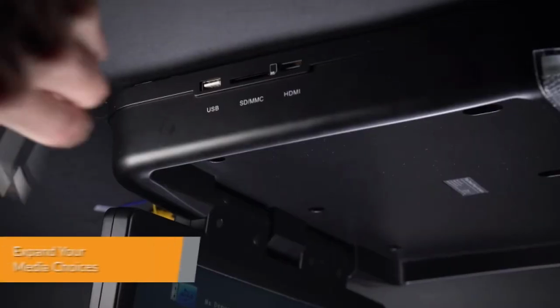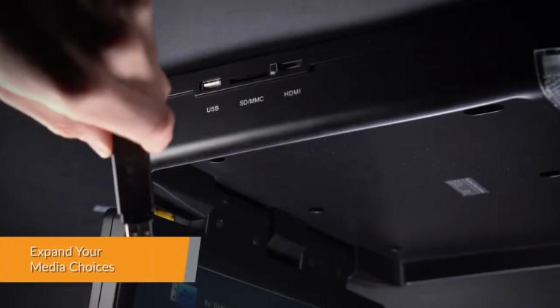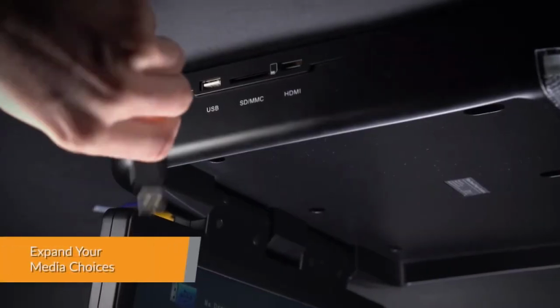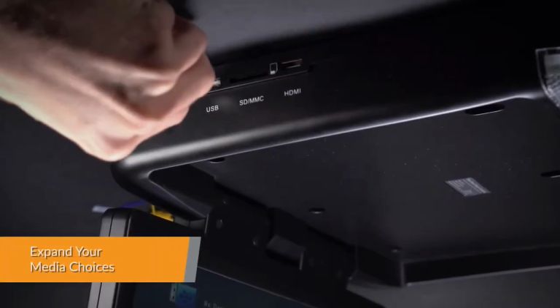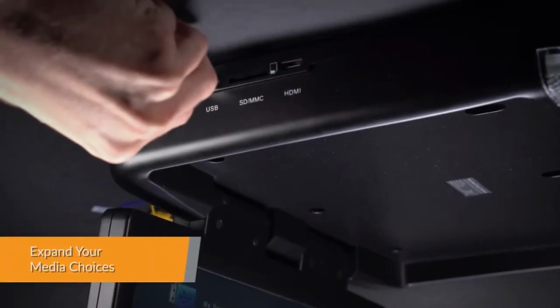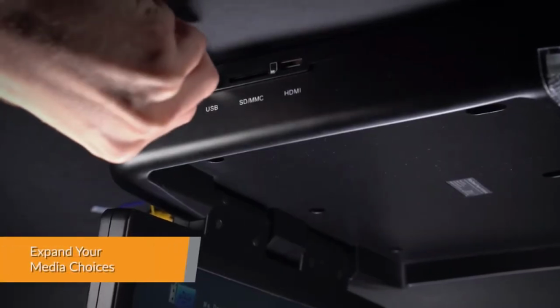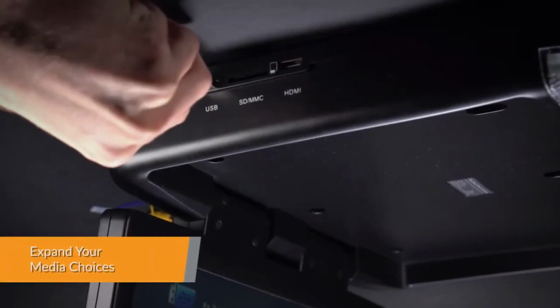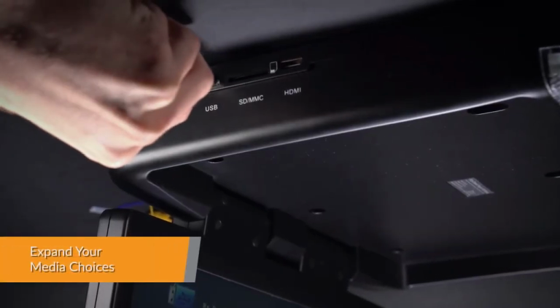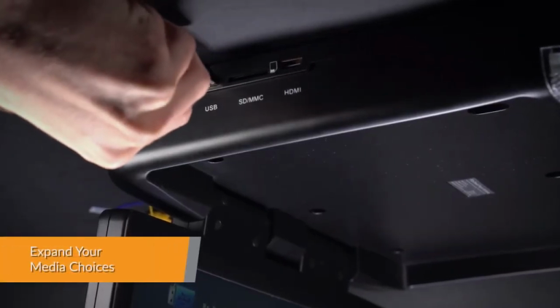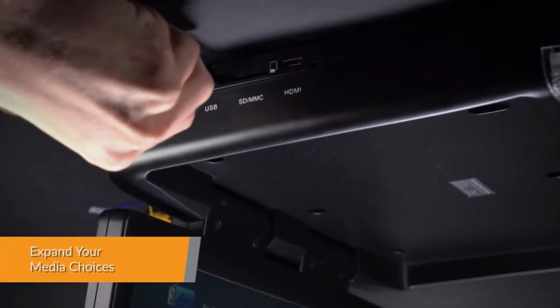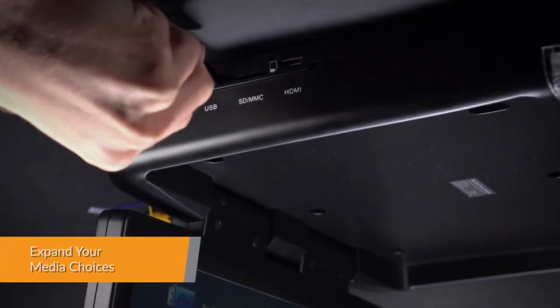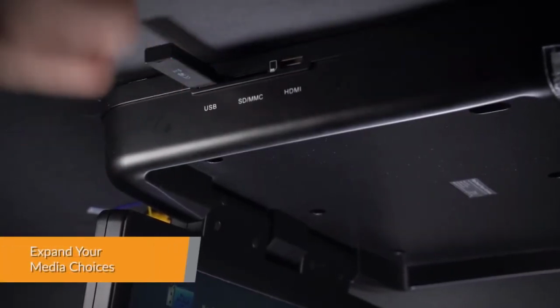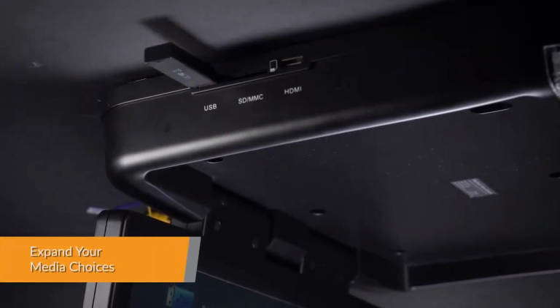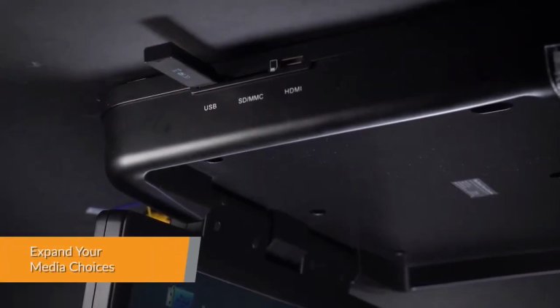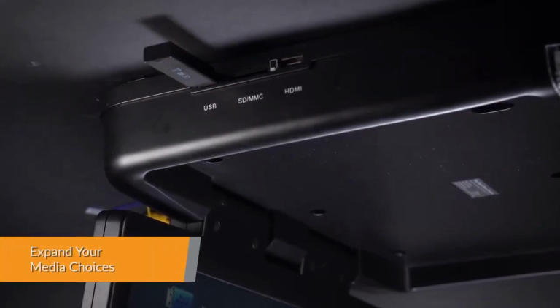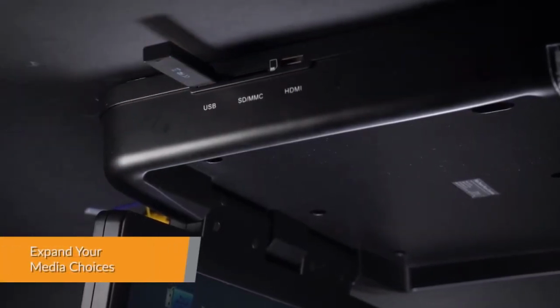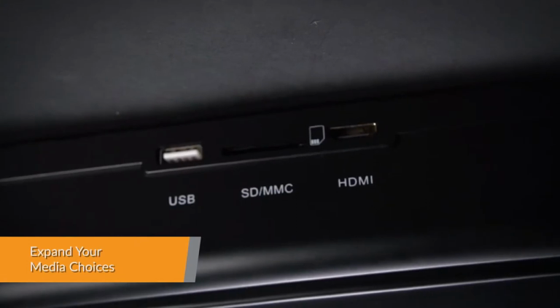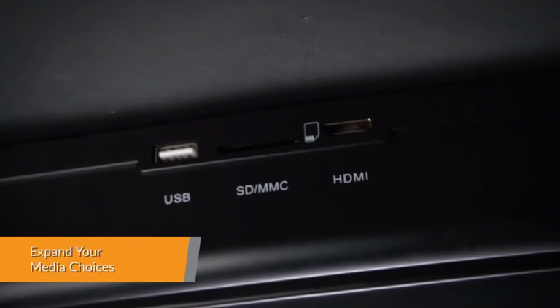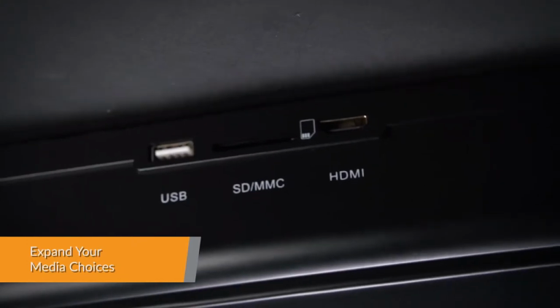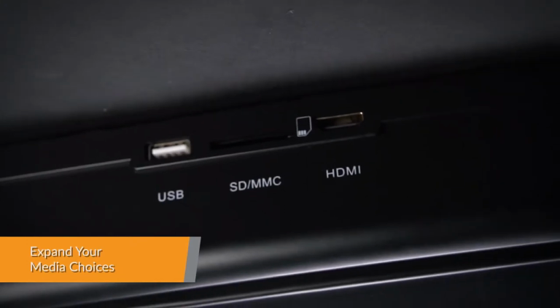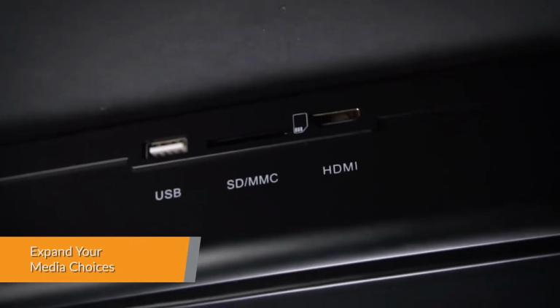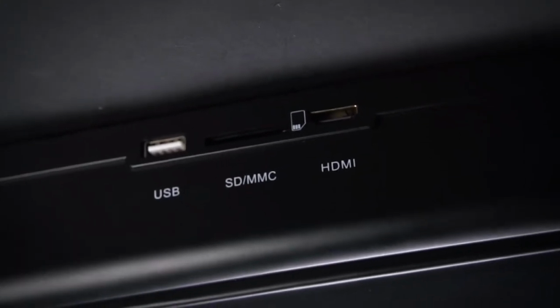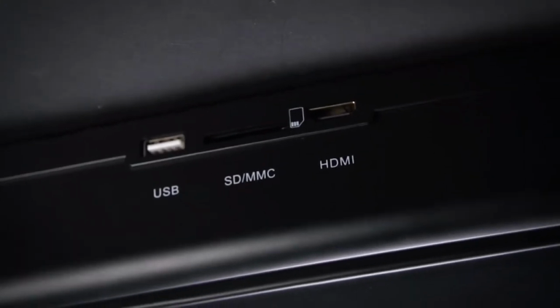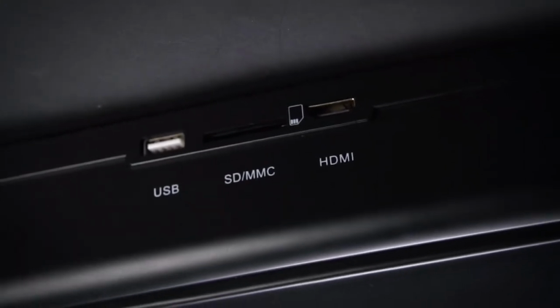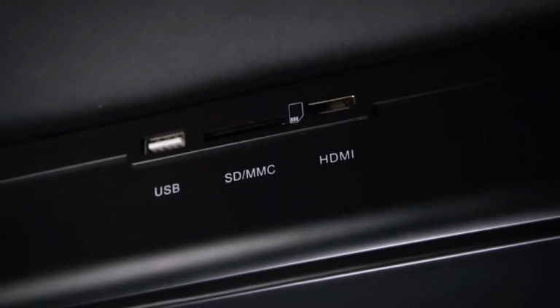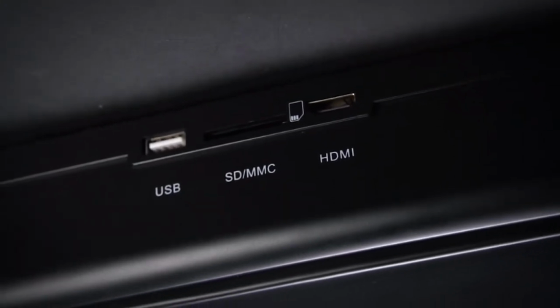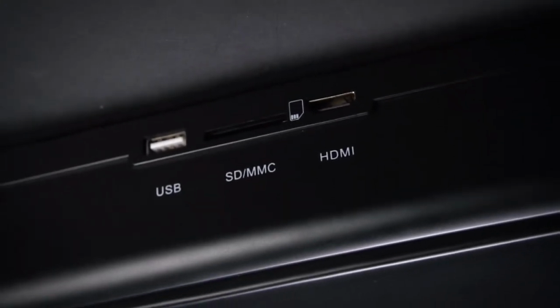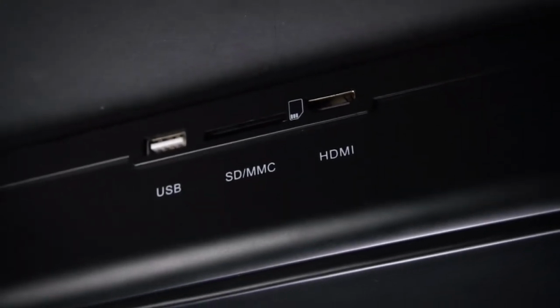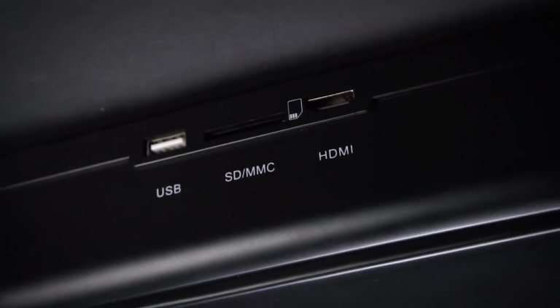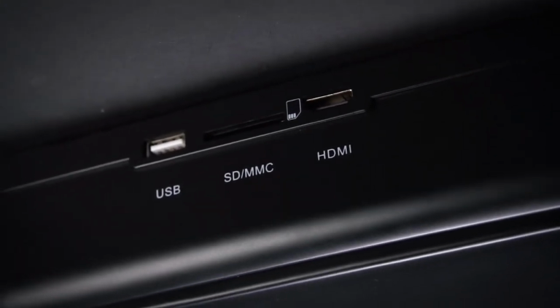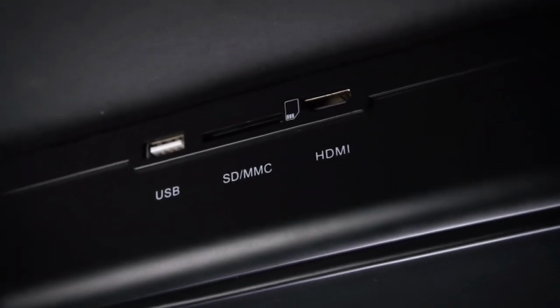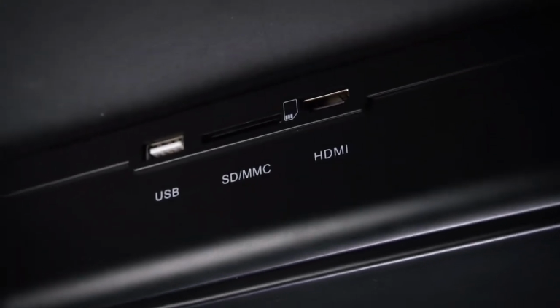Expand your media choices: USB, SD card, AUX in, and AV out.